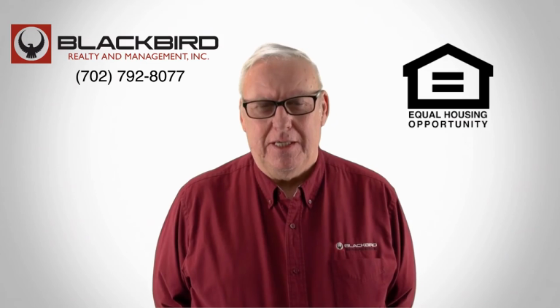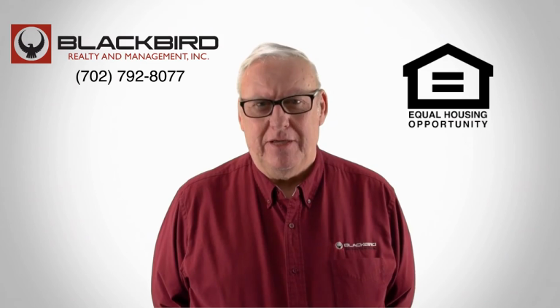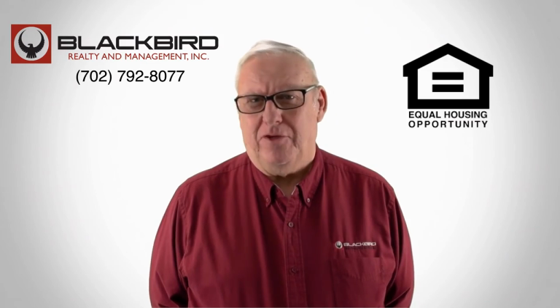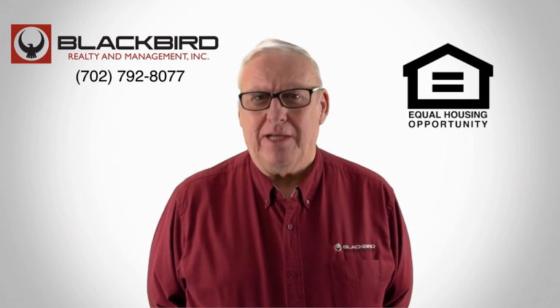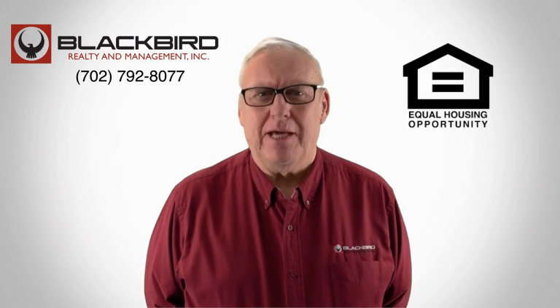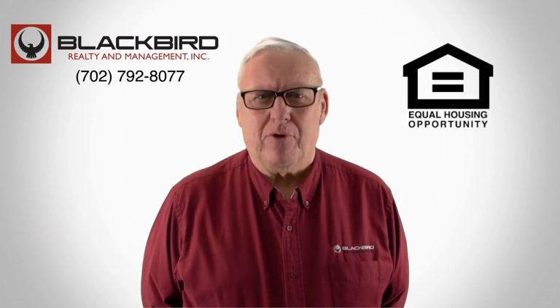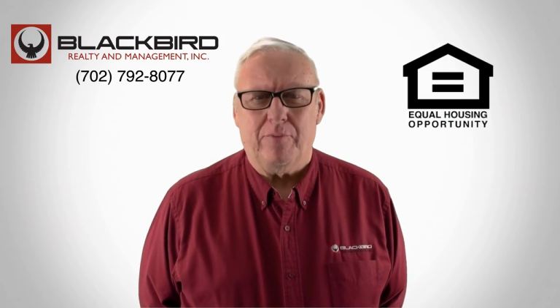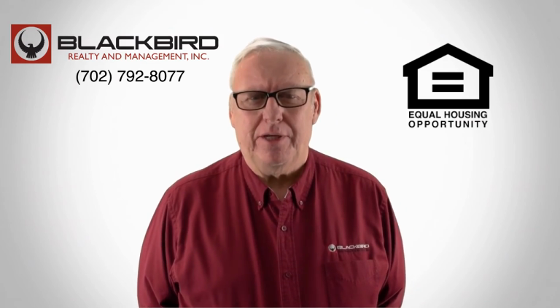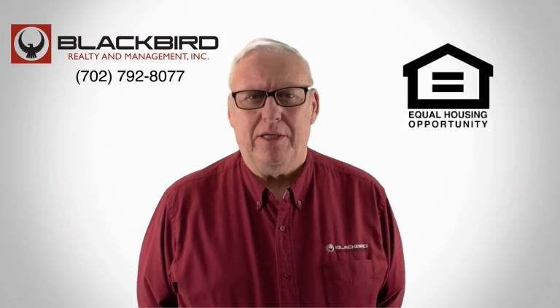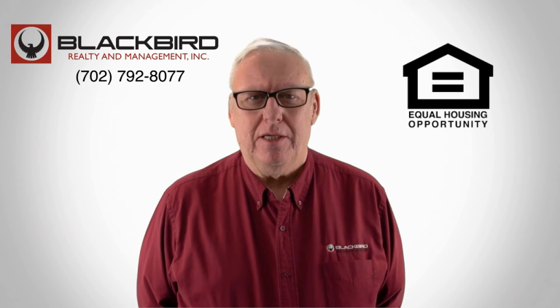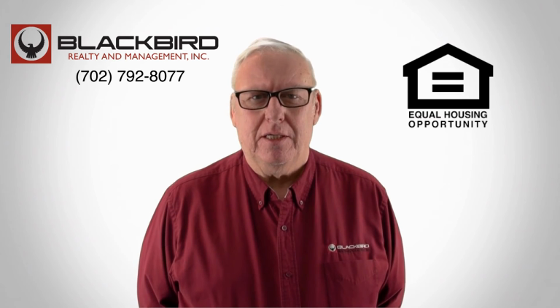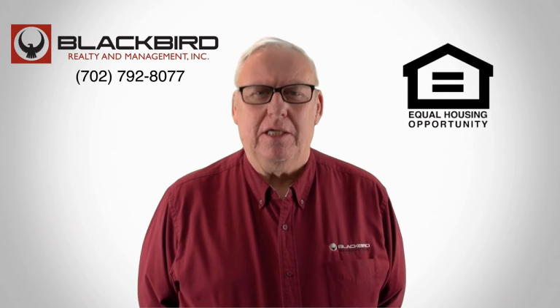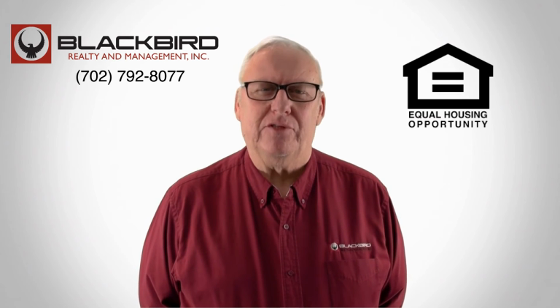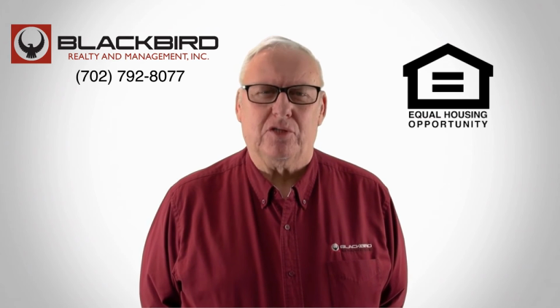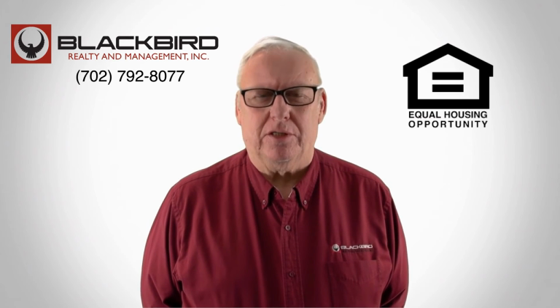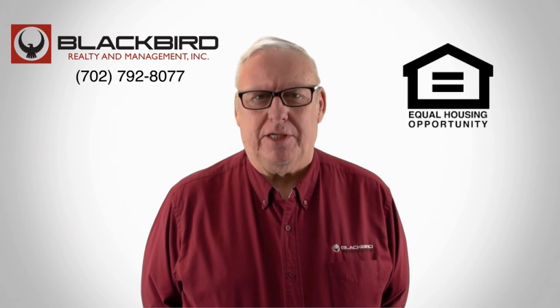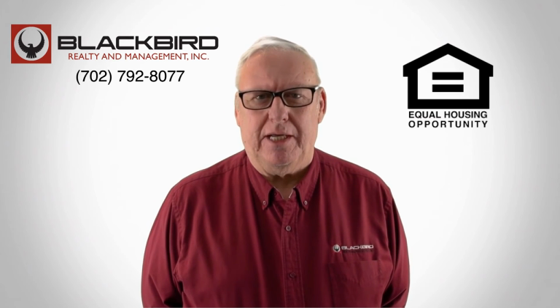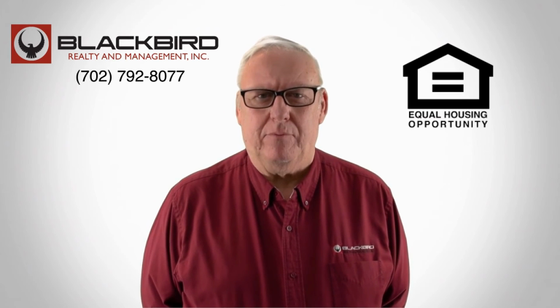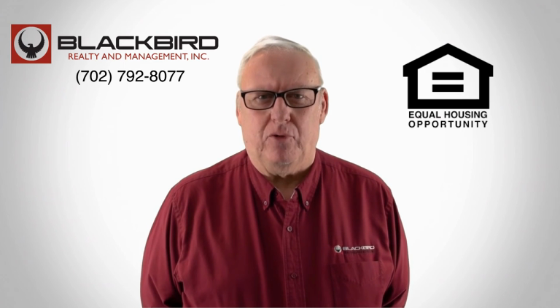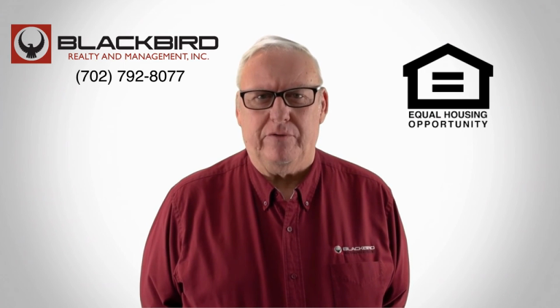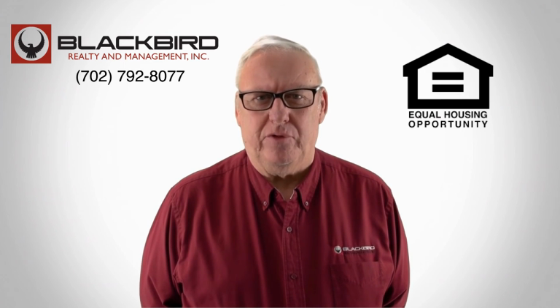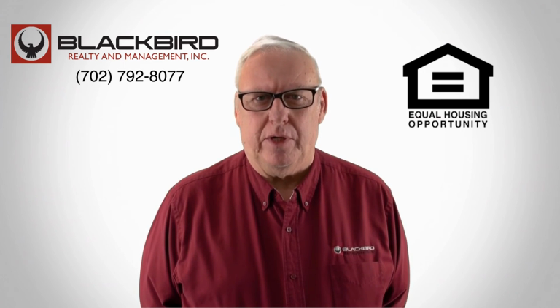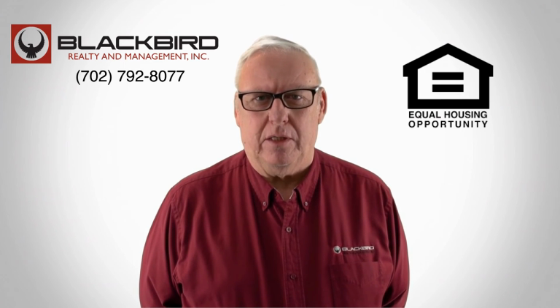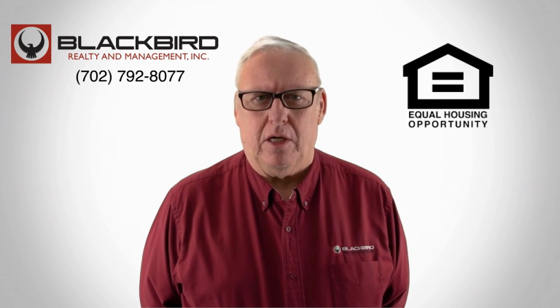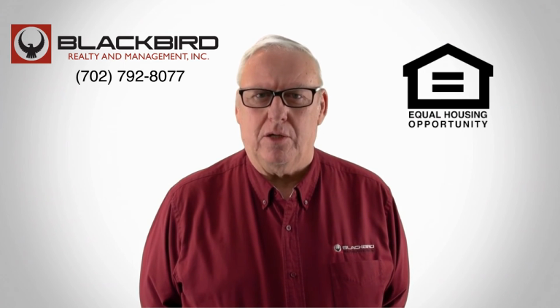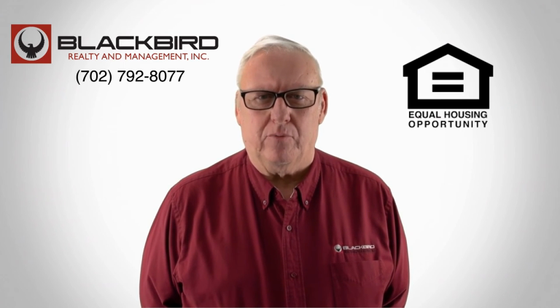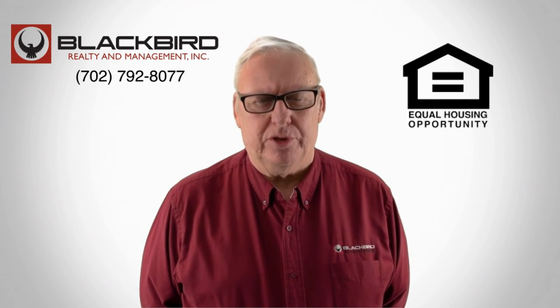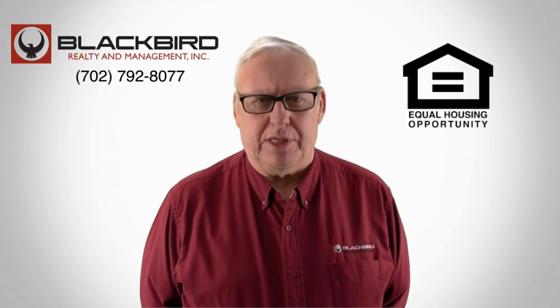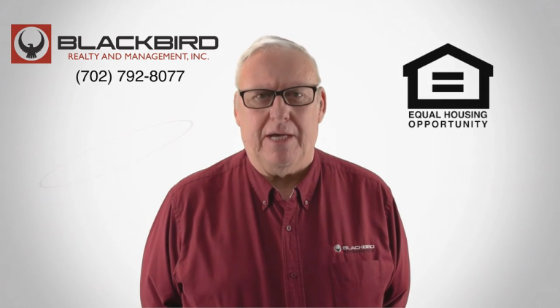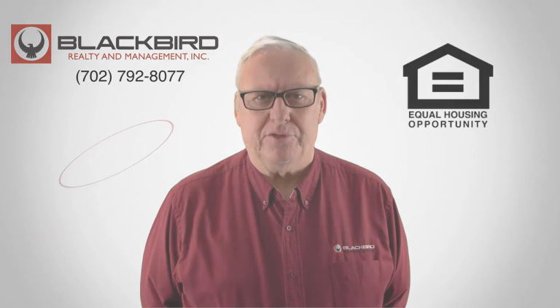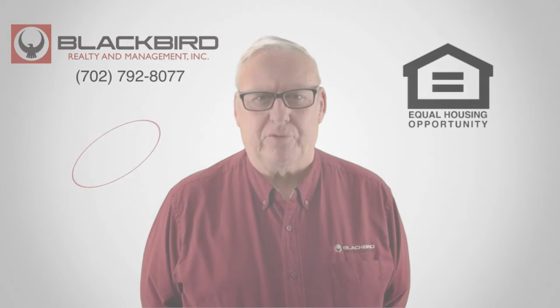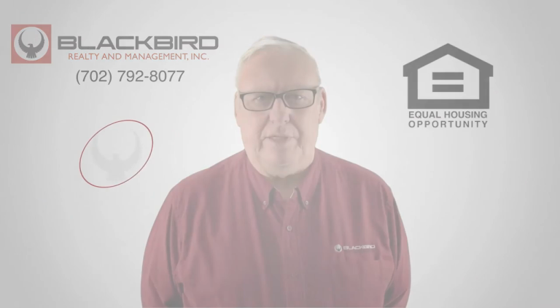If you like that property, give us a call today and book a viewing. Our number is on the screen.